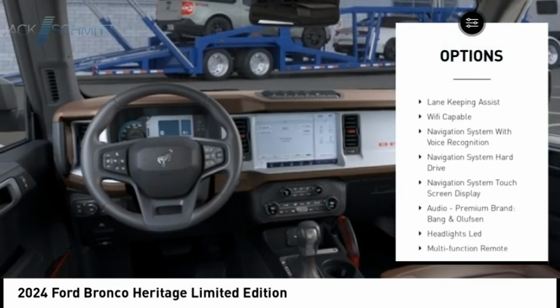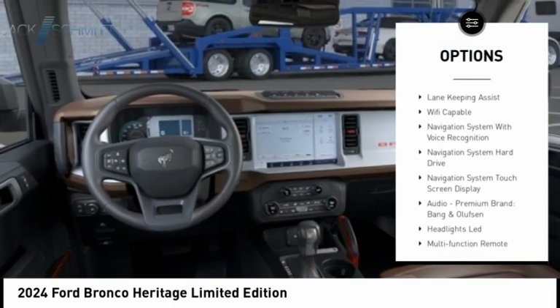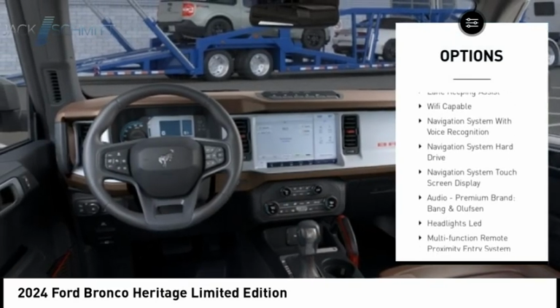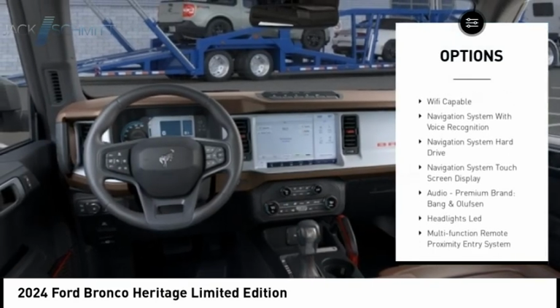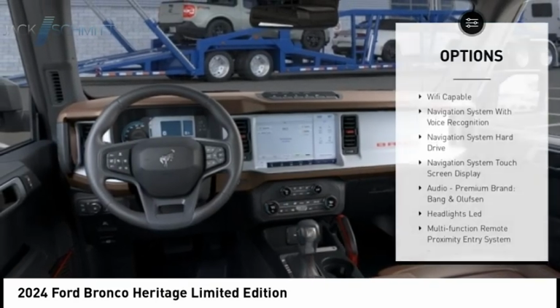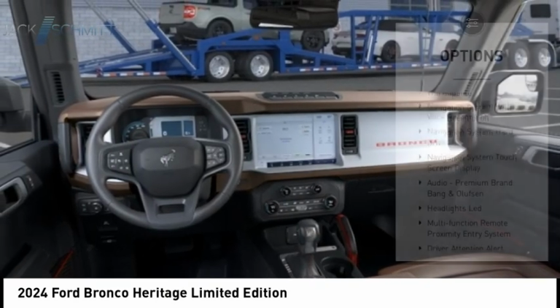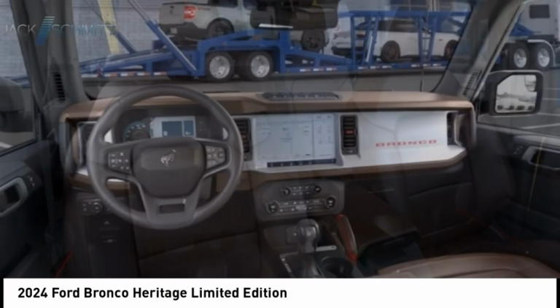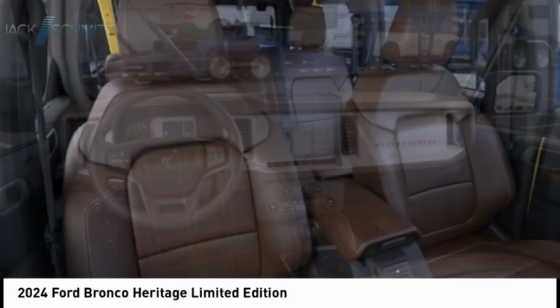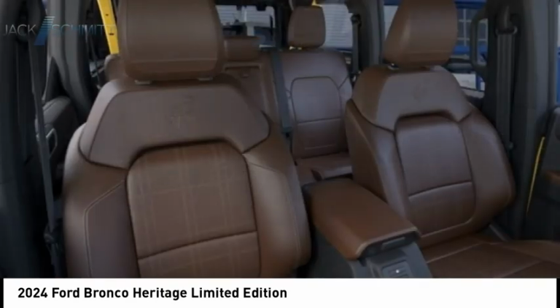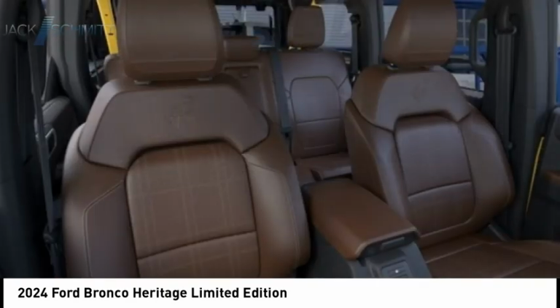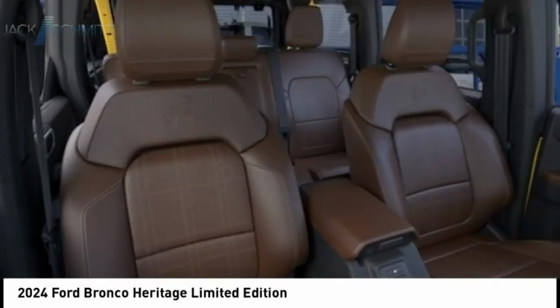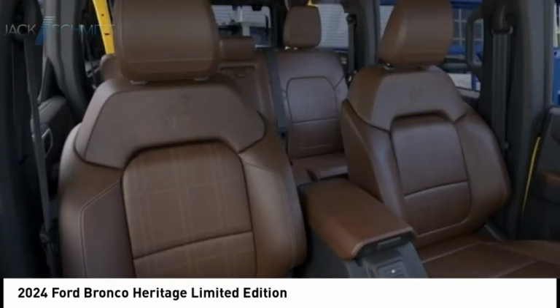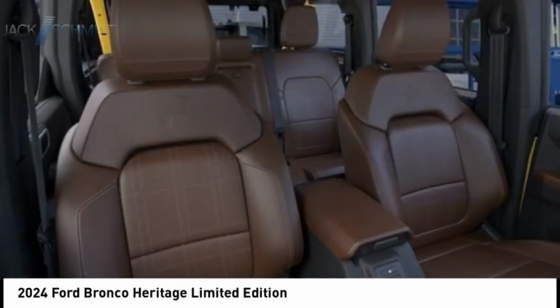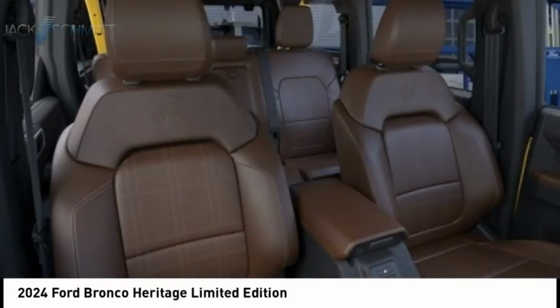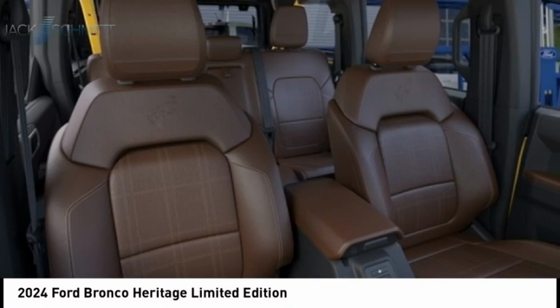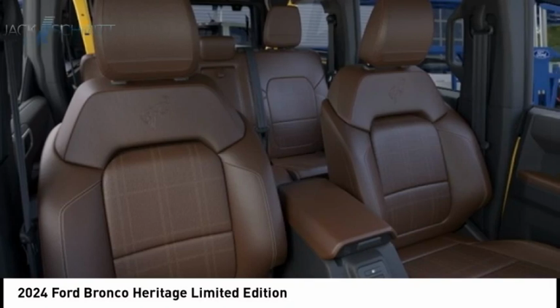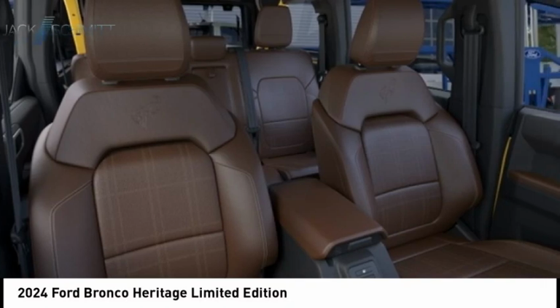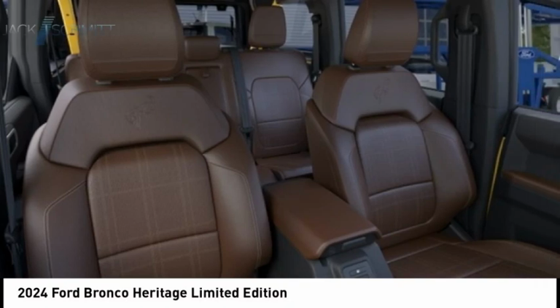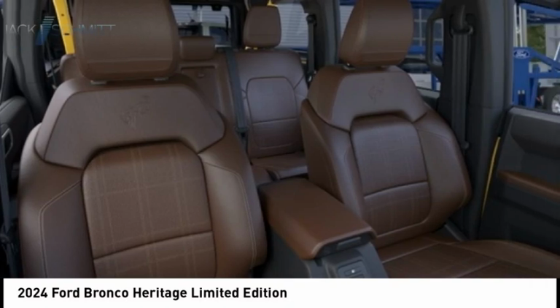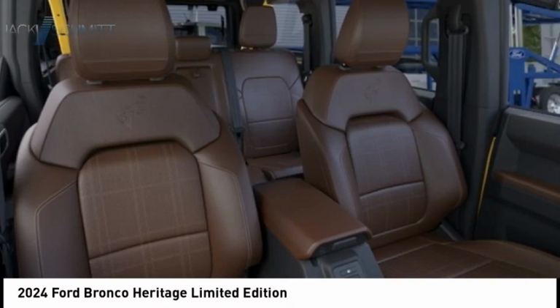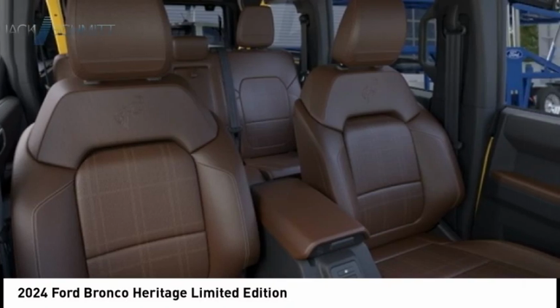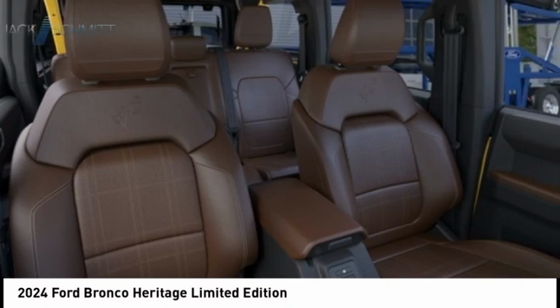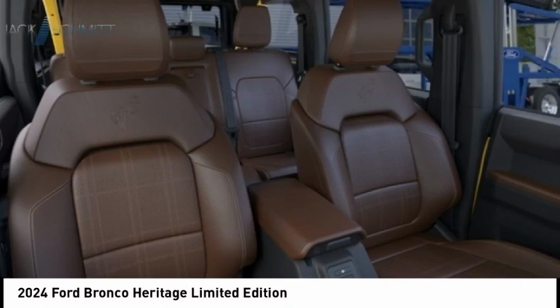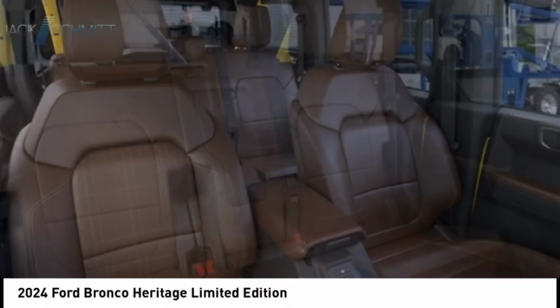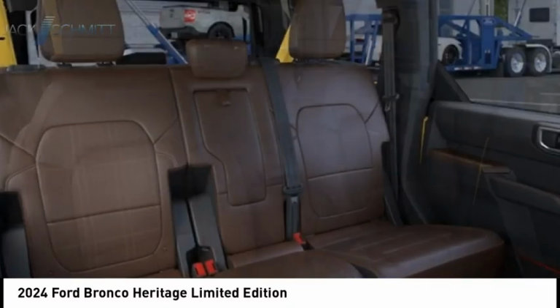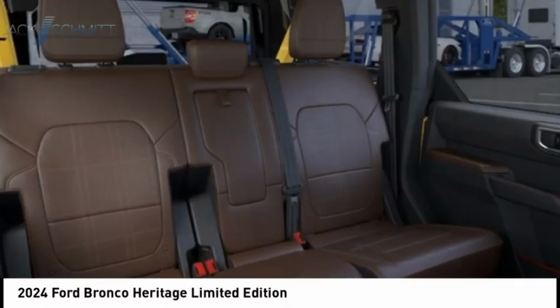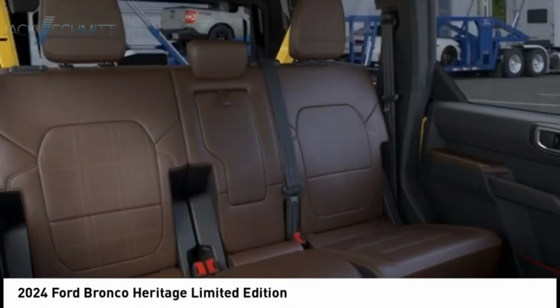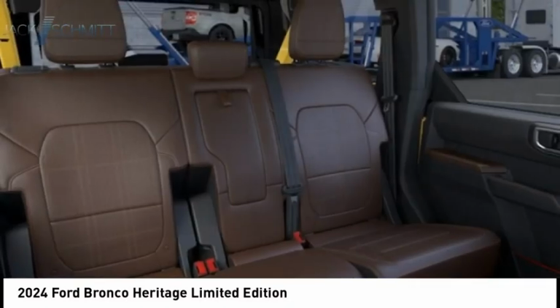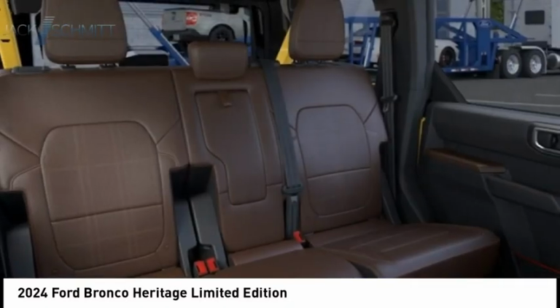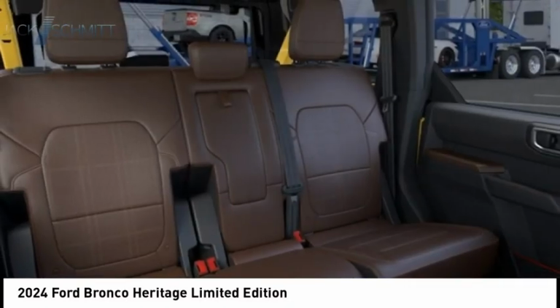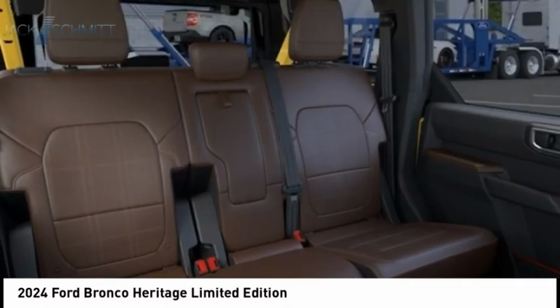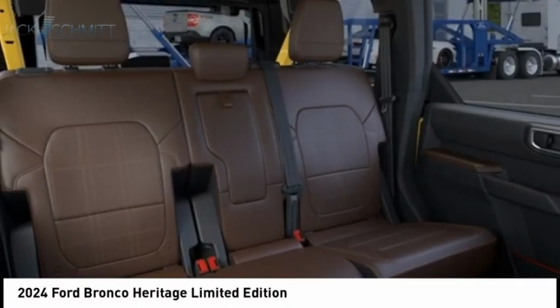Traction control, stability control, roll stability control, braking assist, ambient lighting.